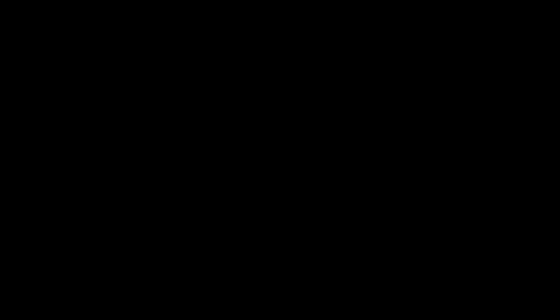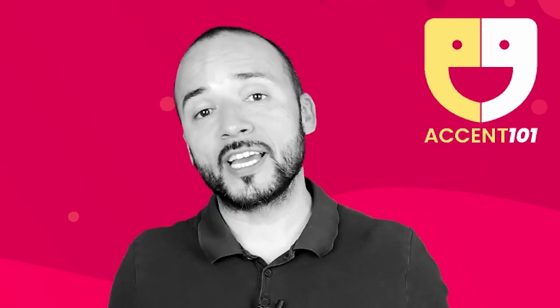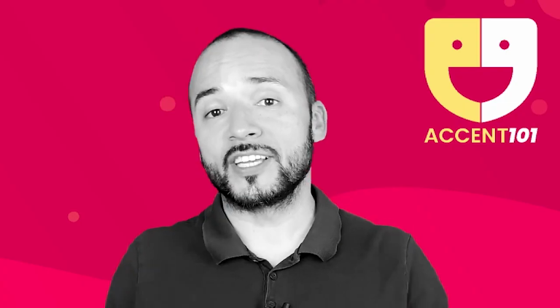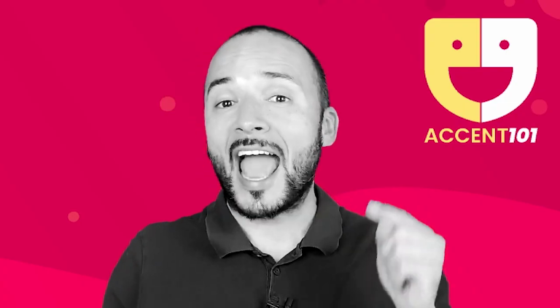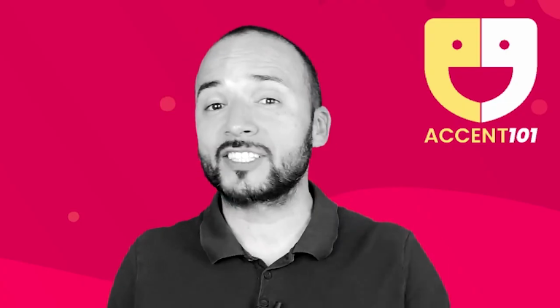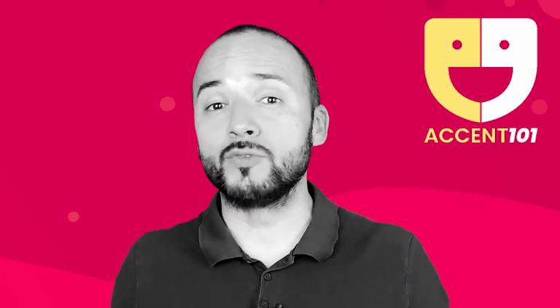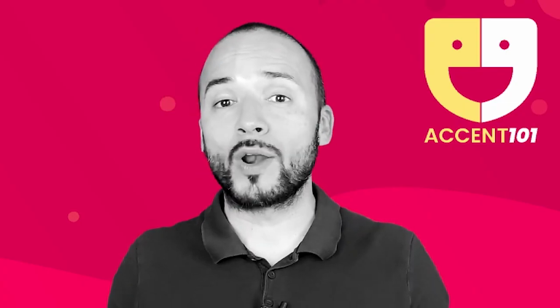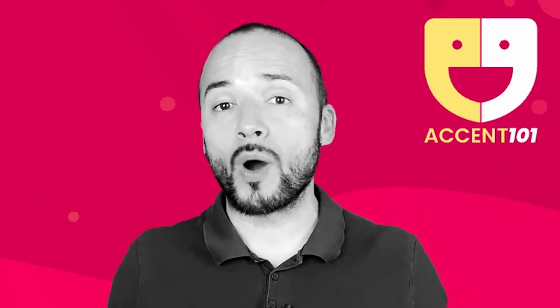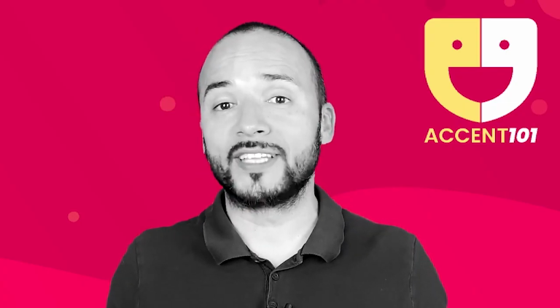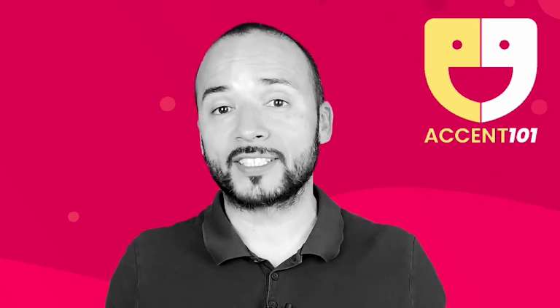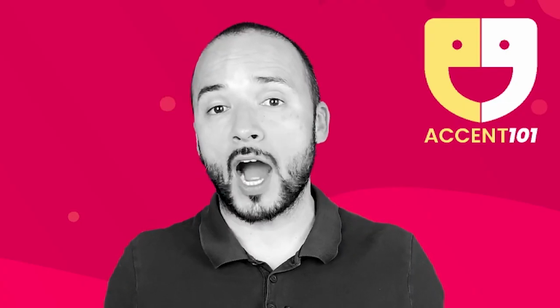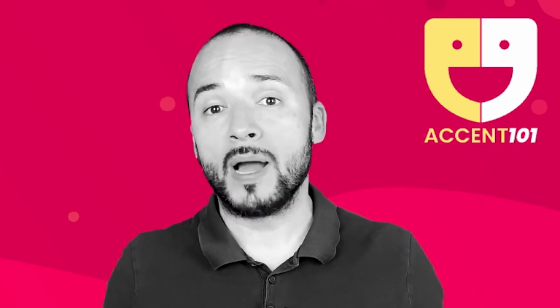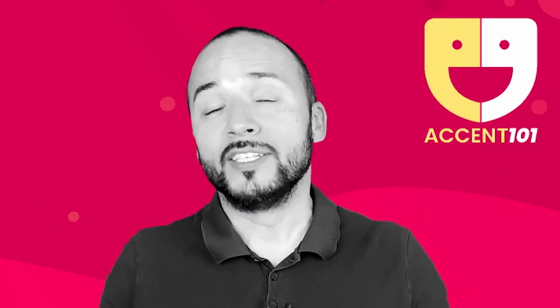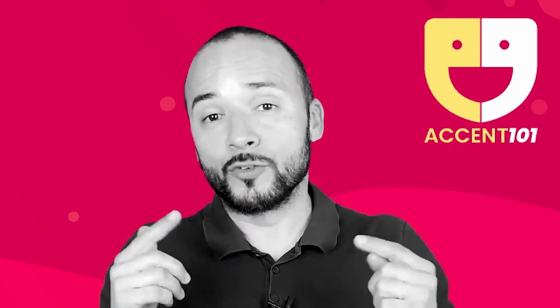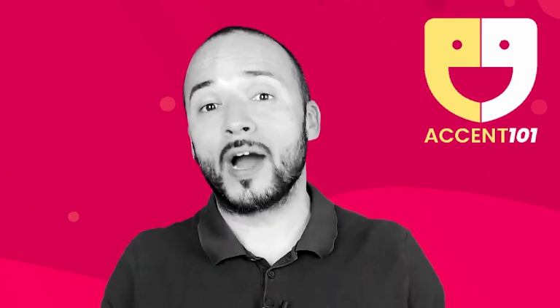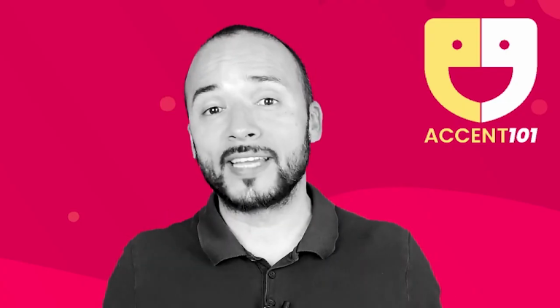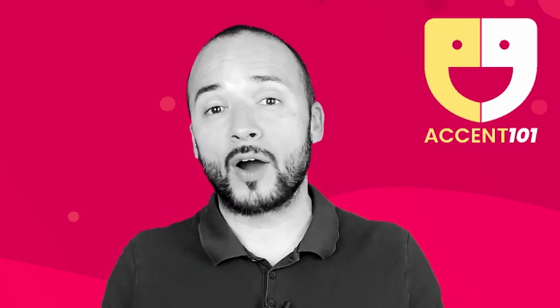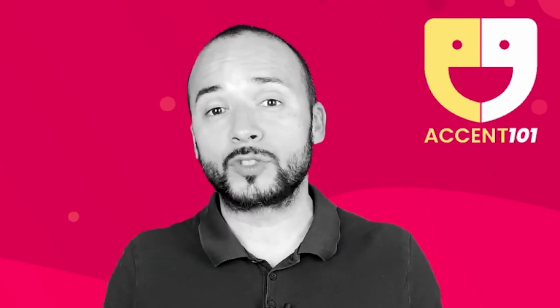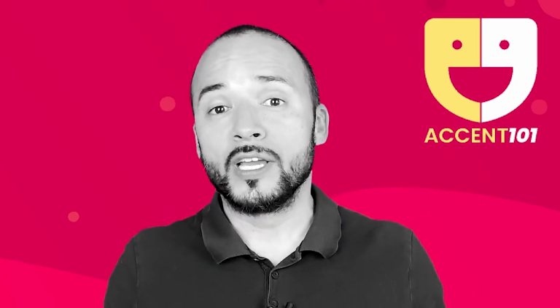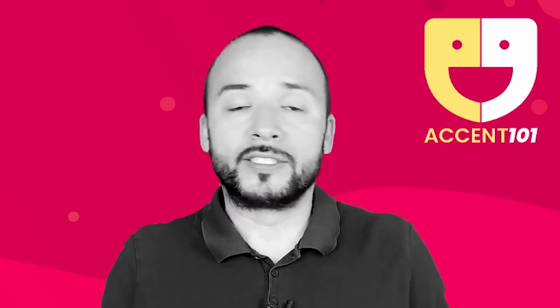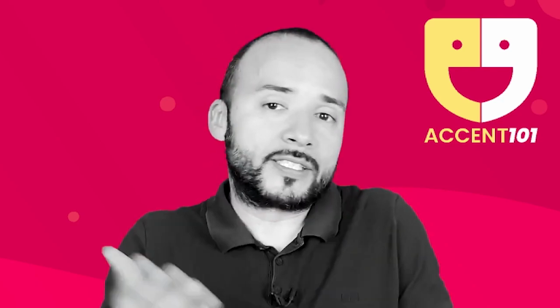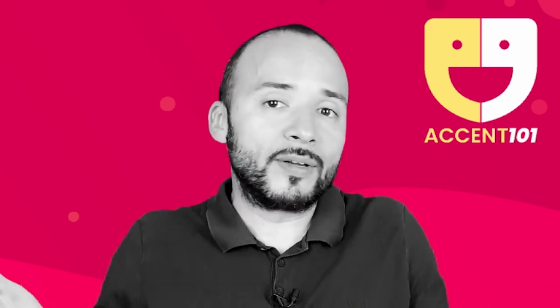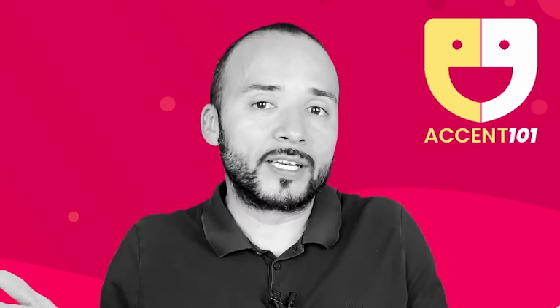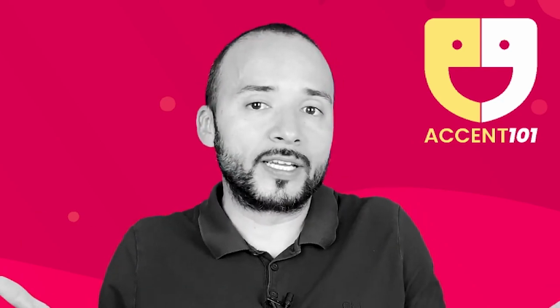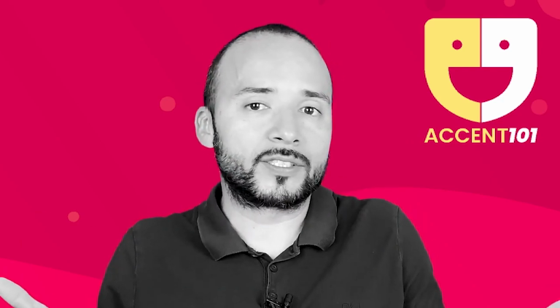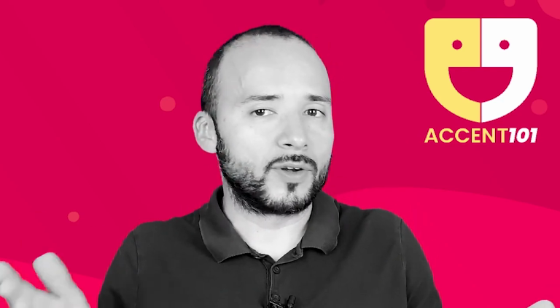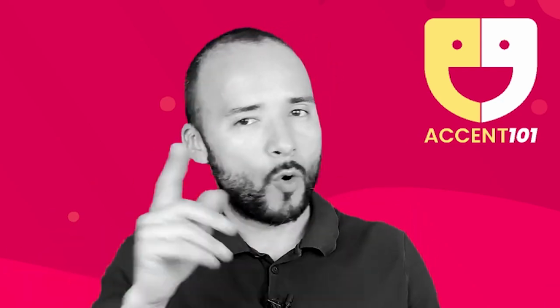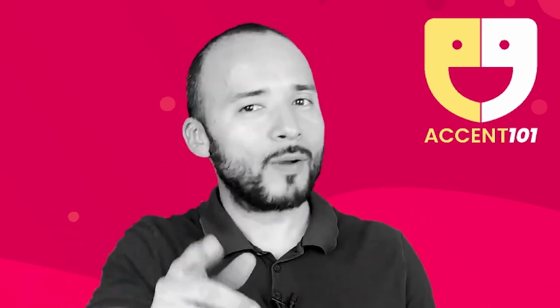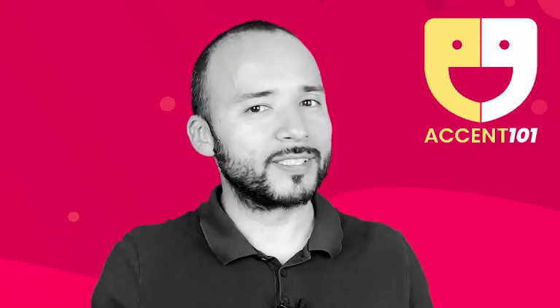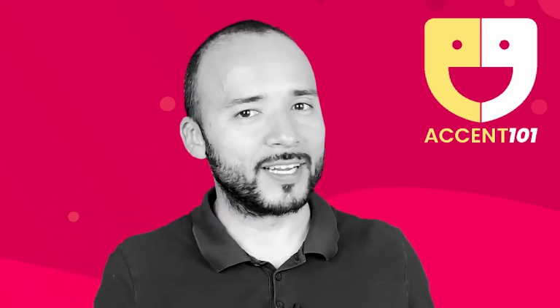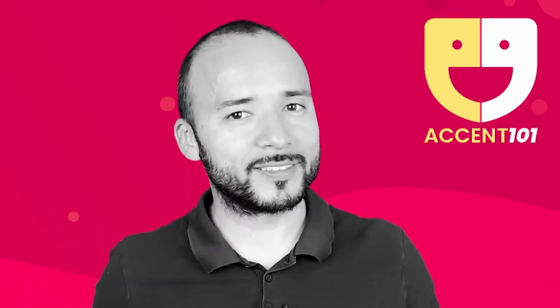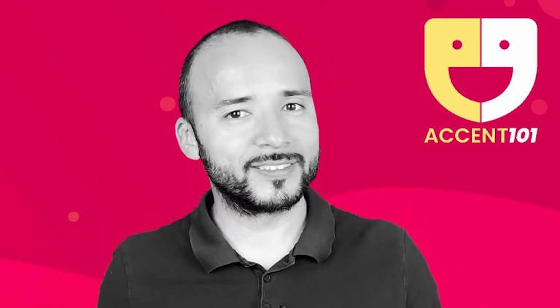Take the test at accent101.com to find out if you know English or speak English. Thanks.